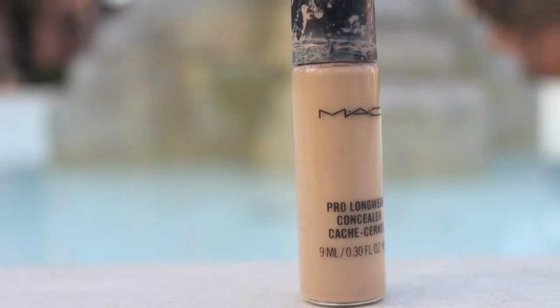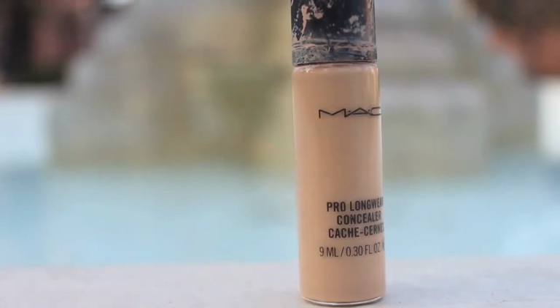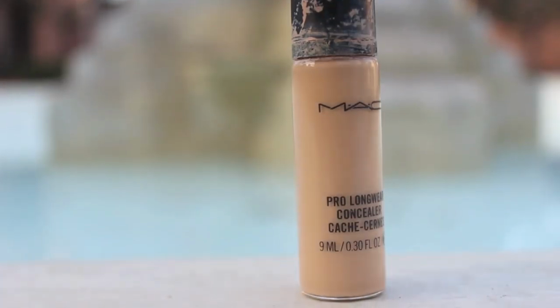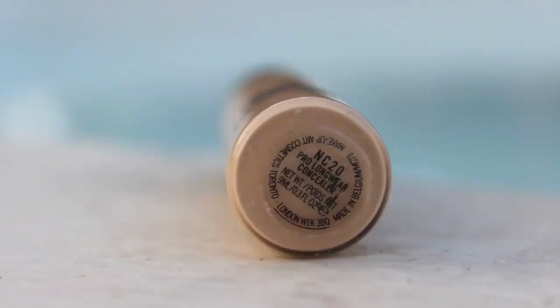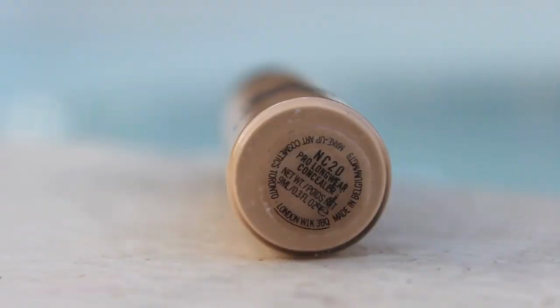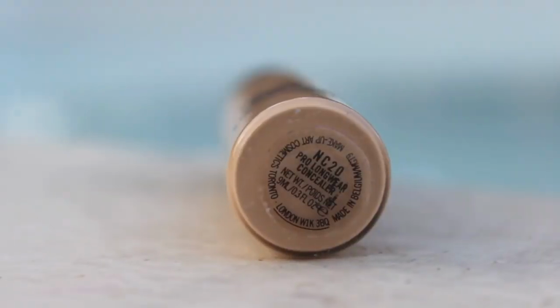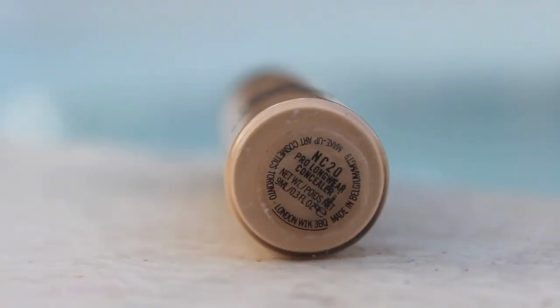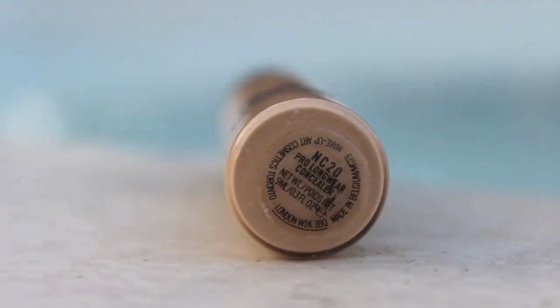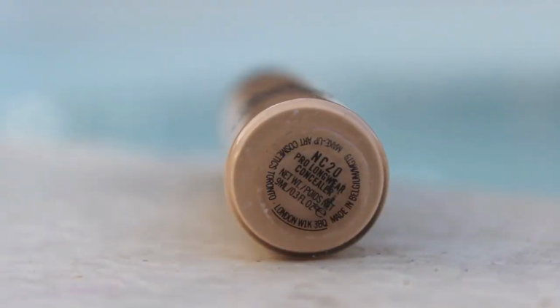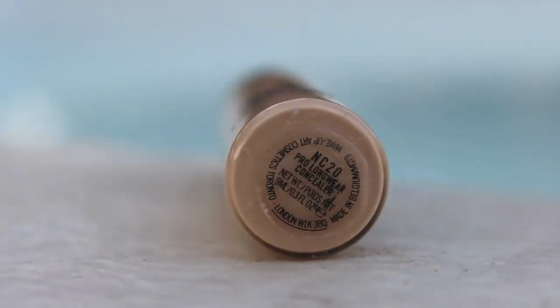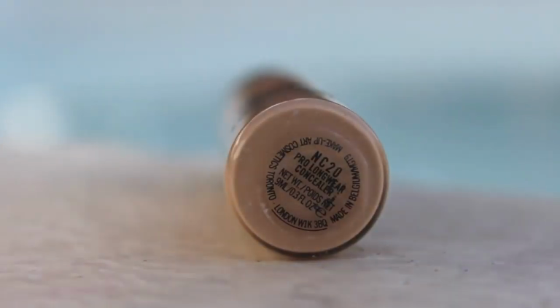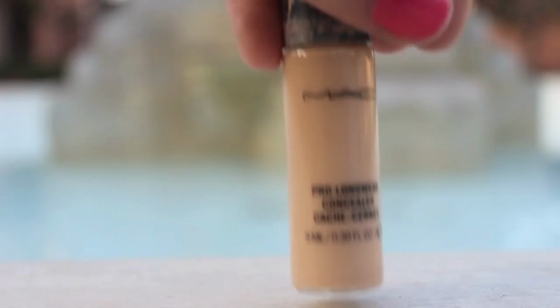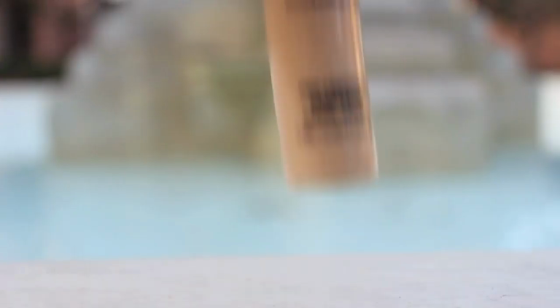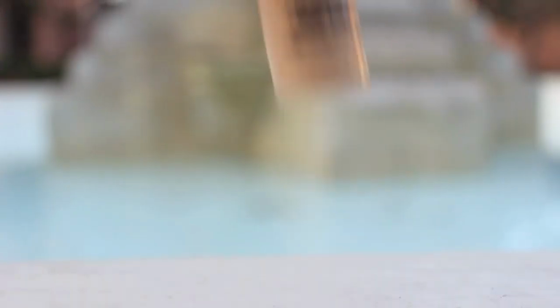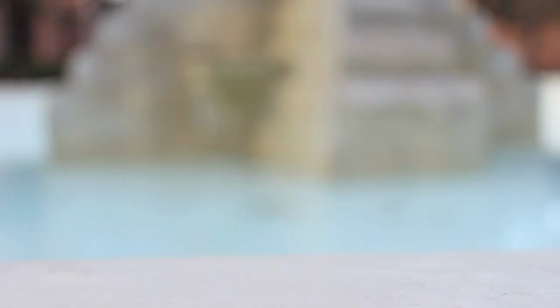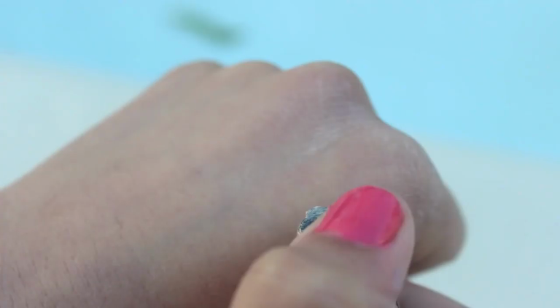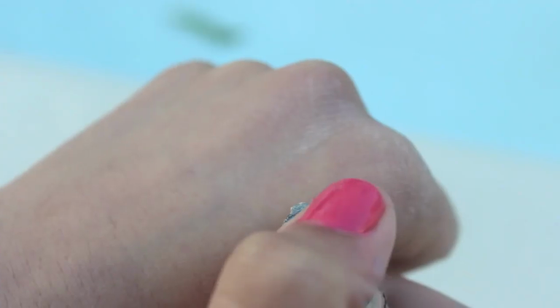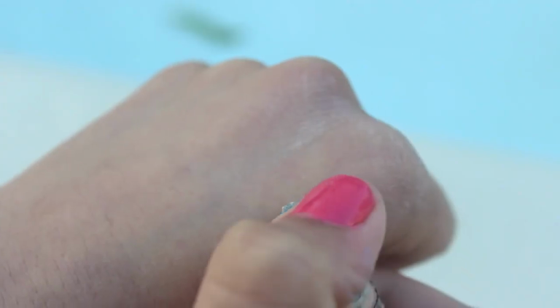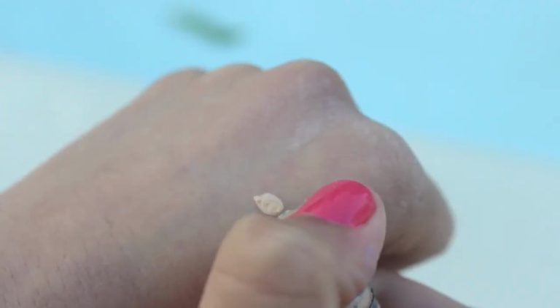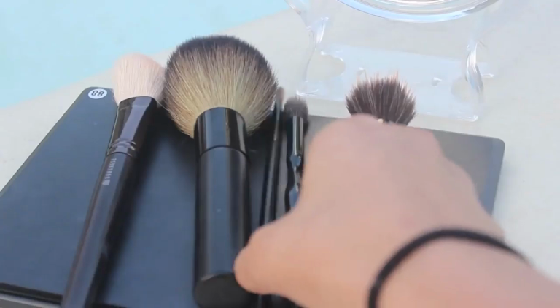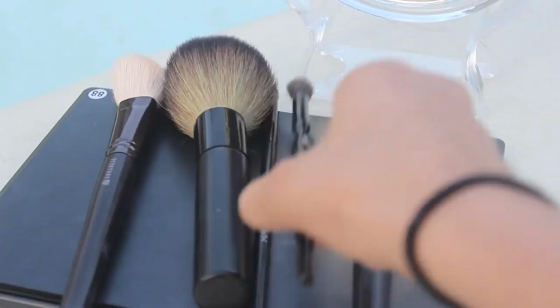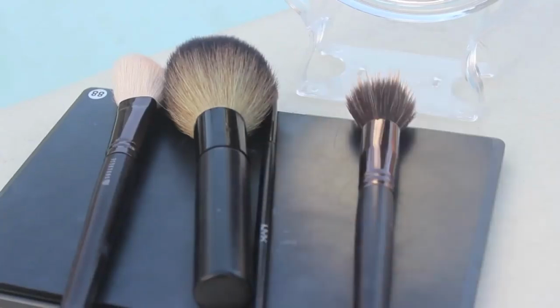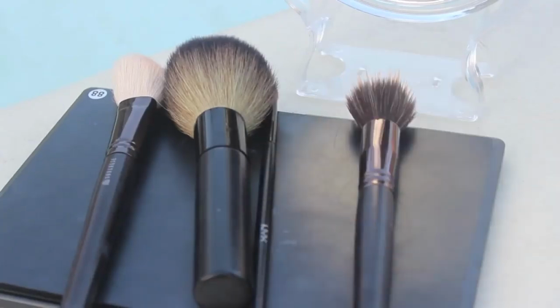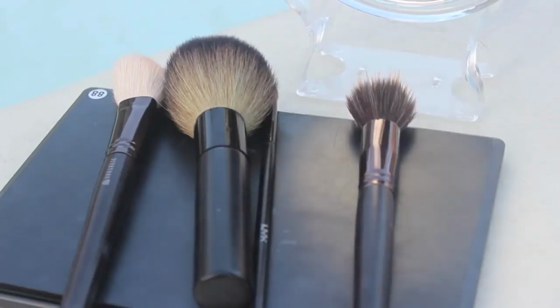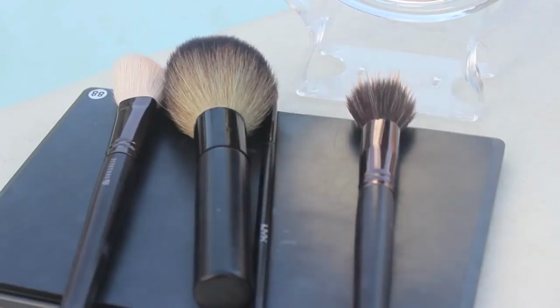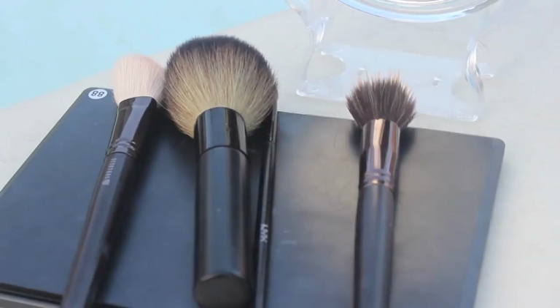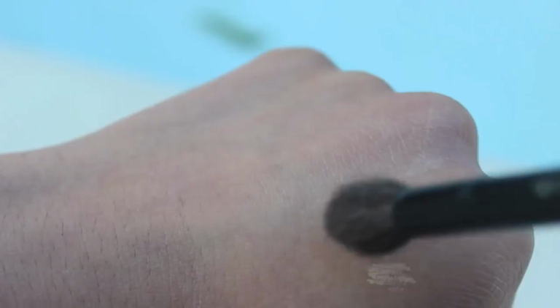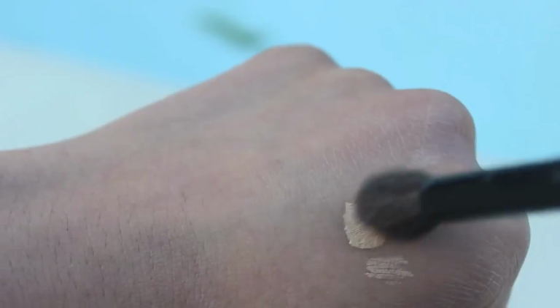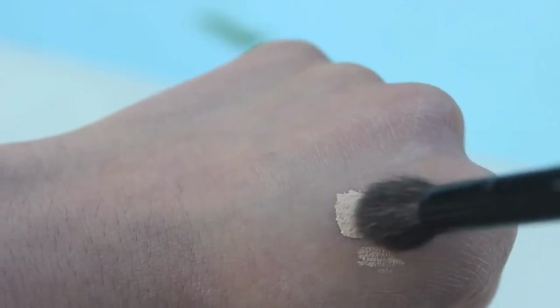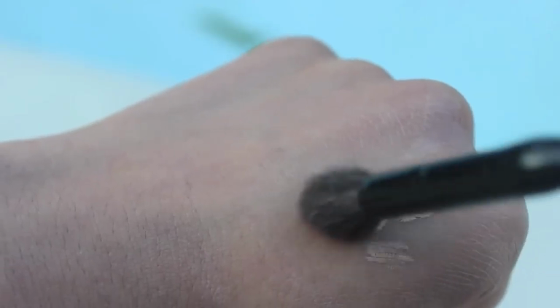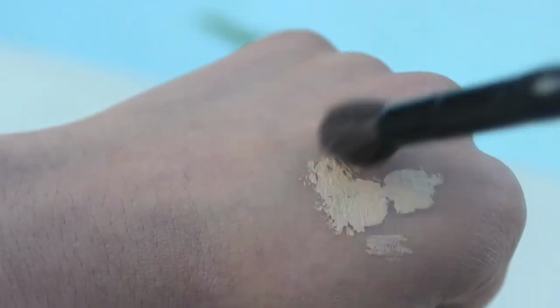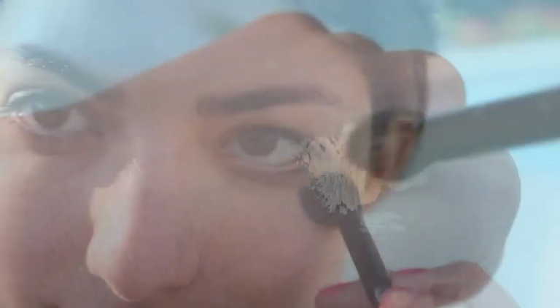Begin by concealing any dark circles that you have. Blend it with a brush and then blend it with your fingers afterwards.